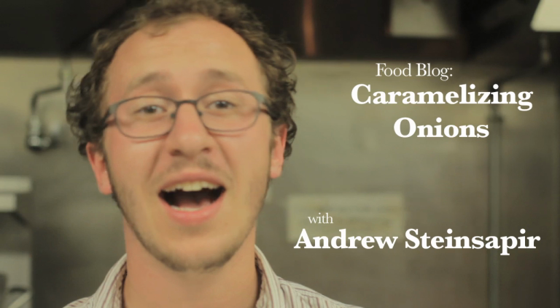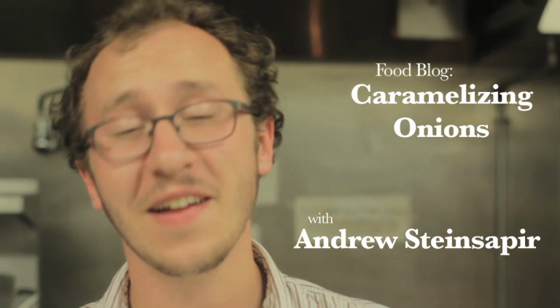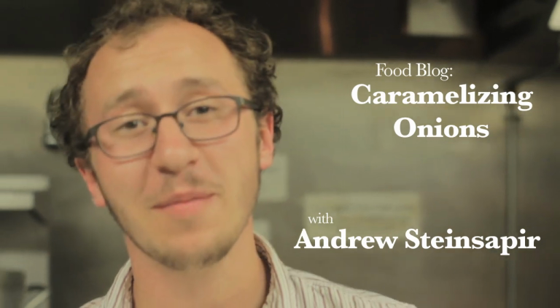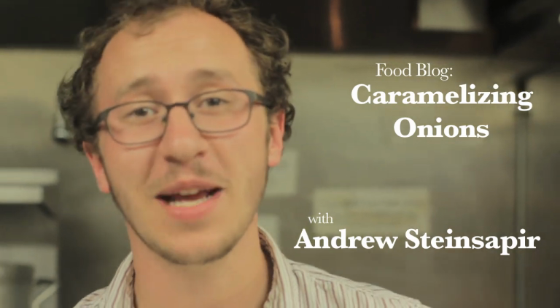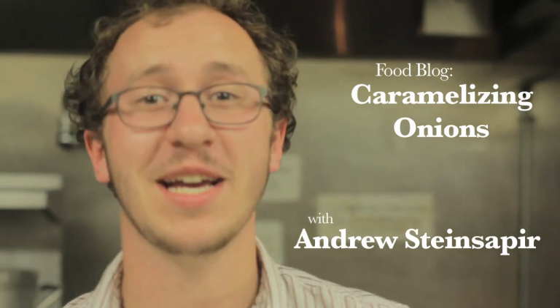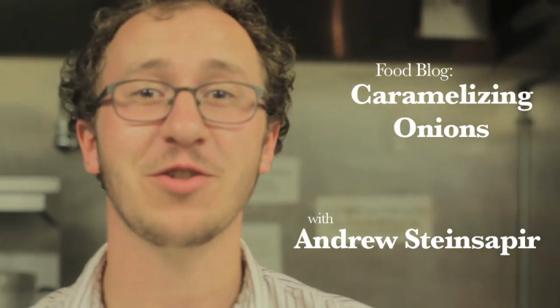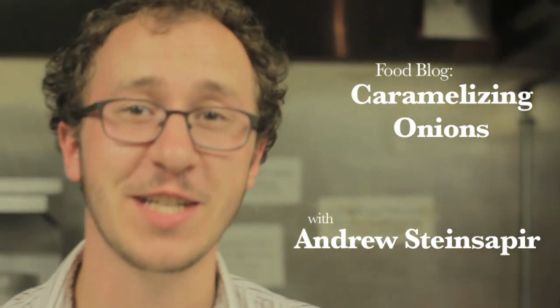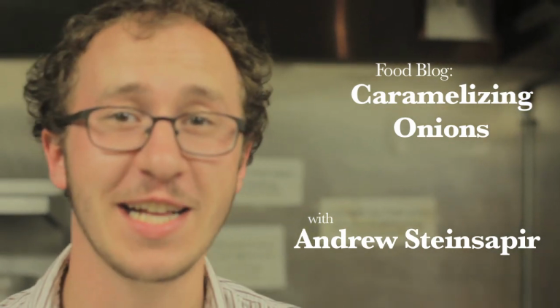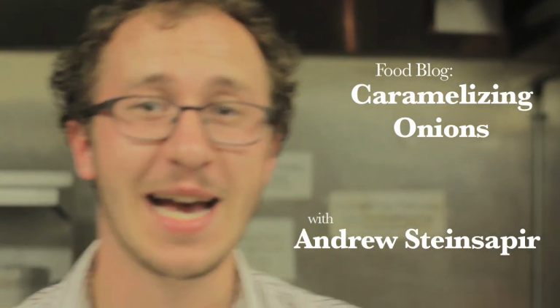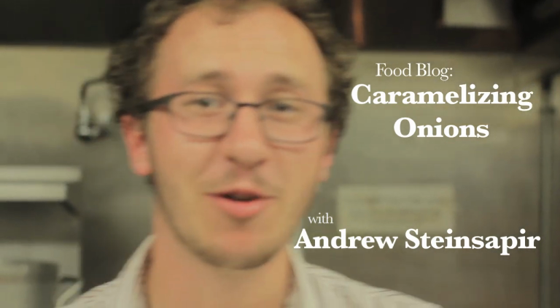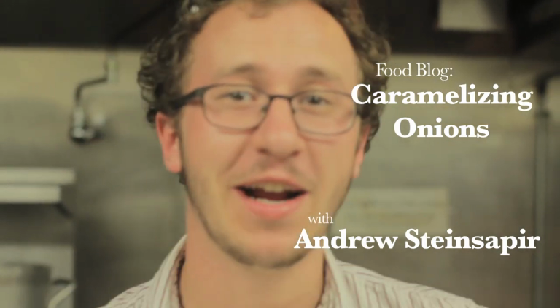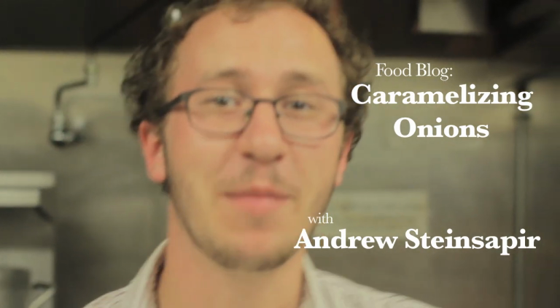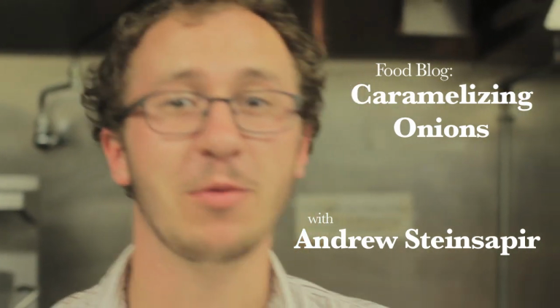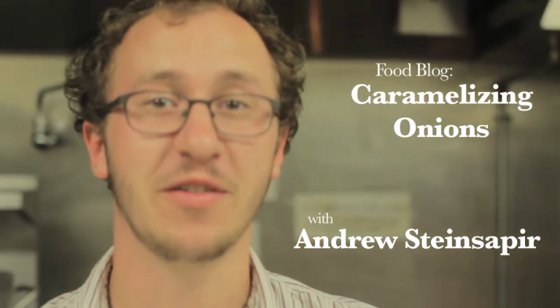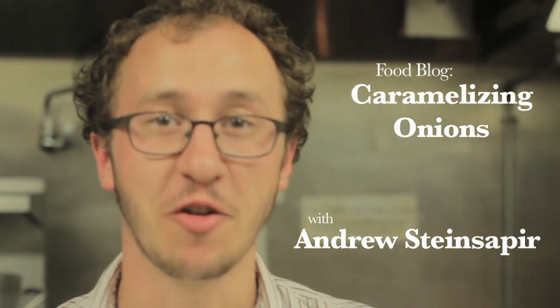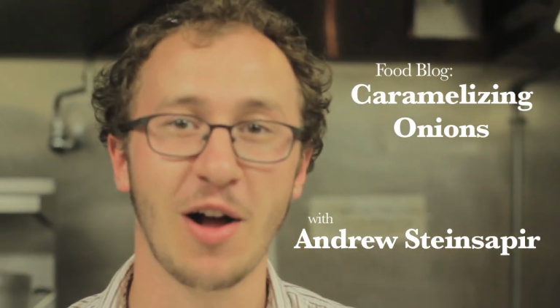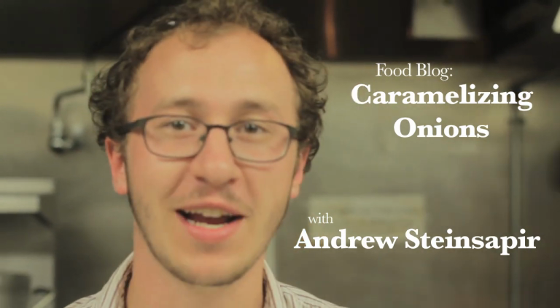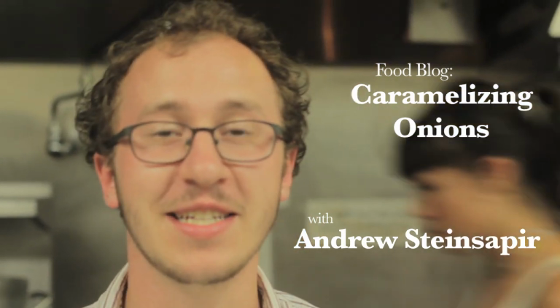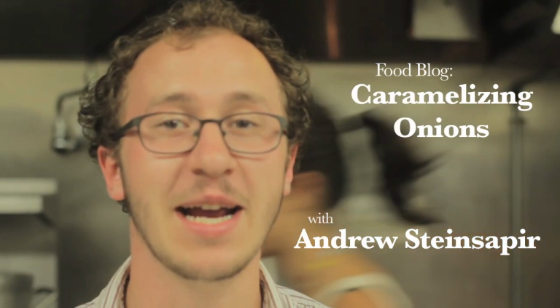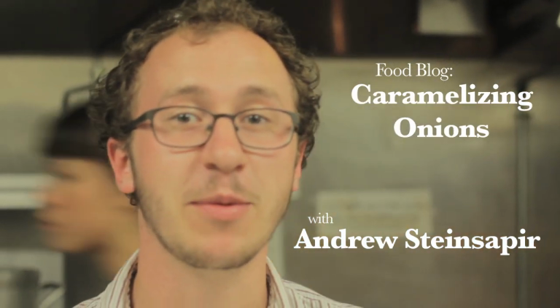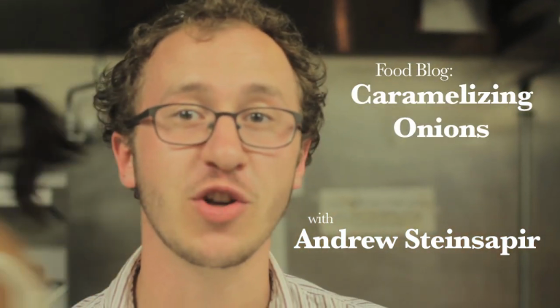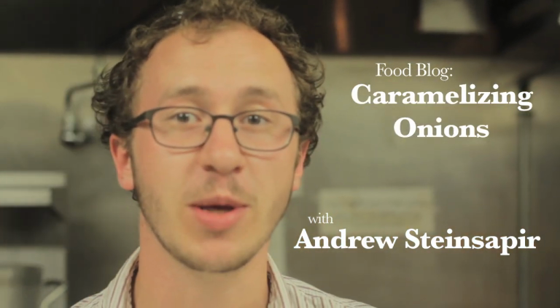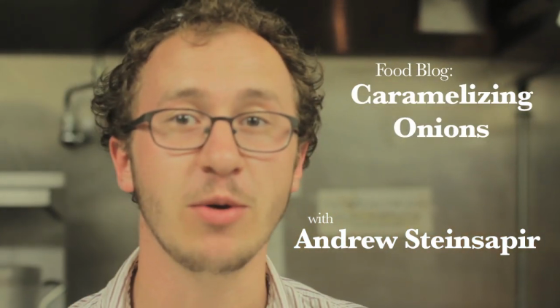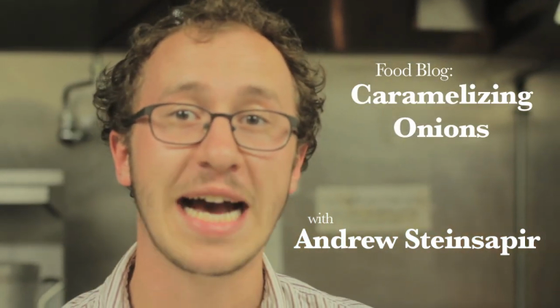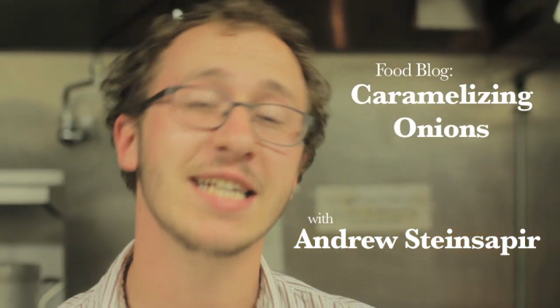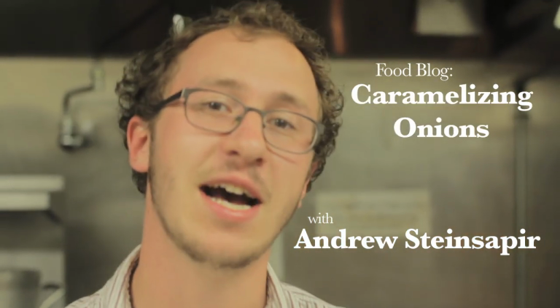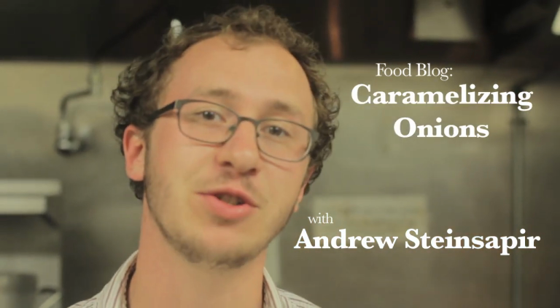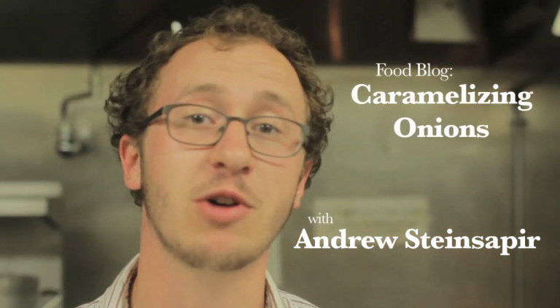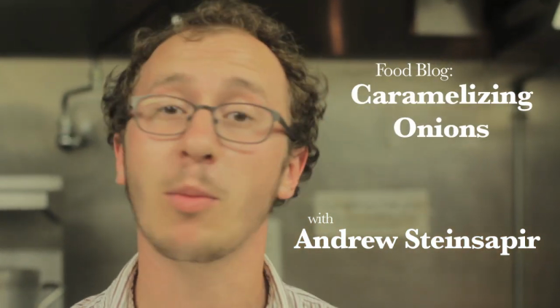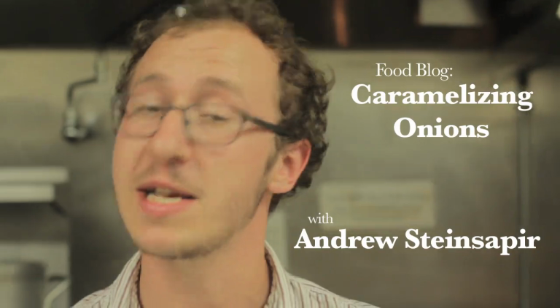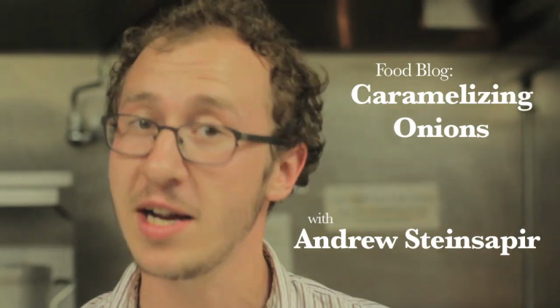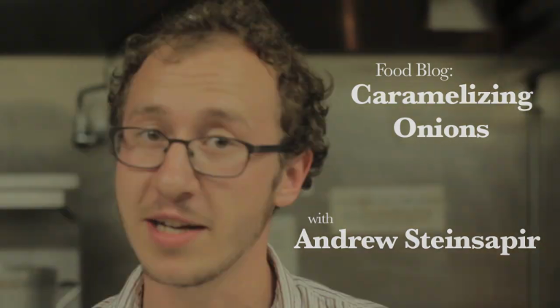Hi there, my name is Andrew Steinsabler, and I'm here with this new vlog. Today I'm going to be showing you guys how to caramelize onions.